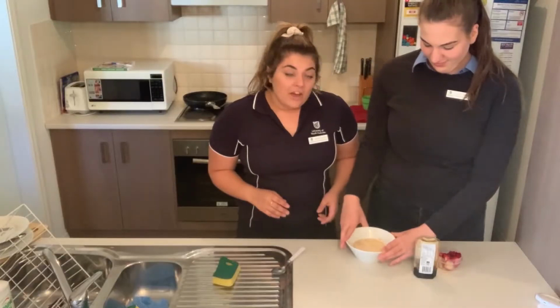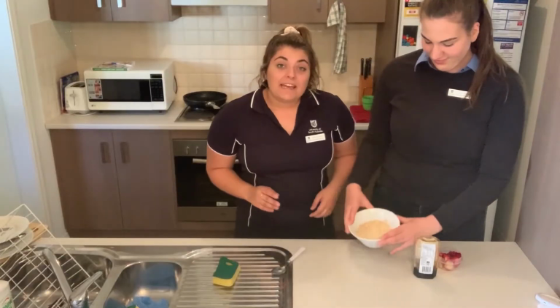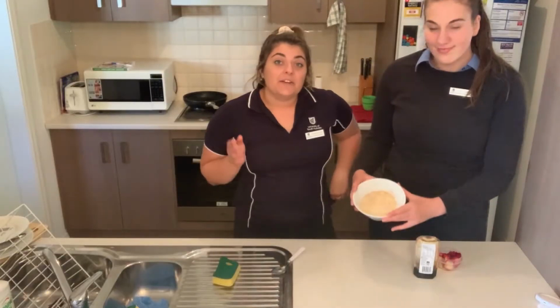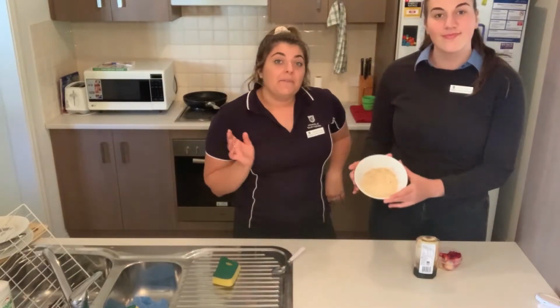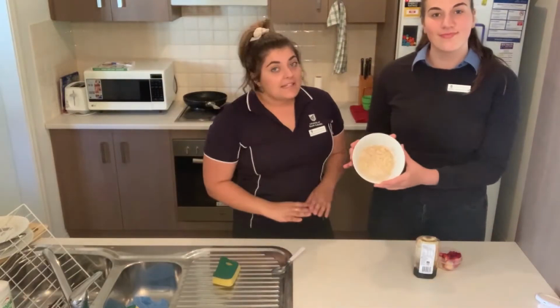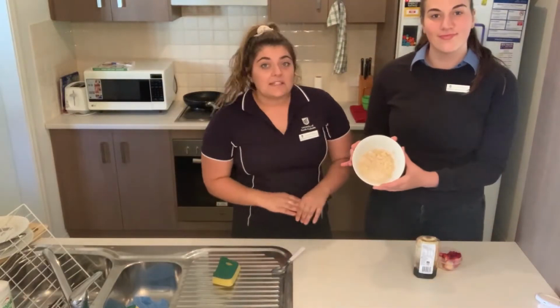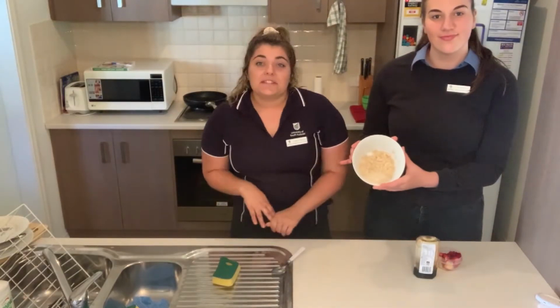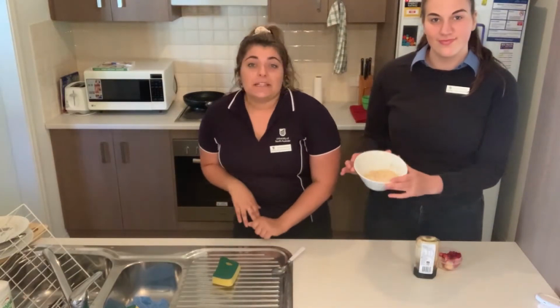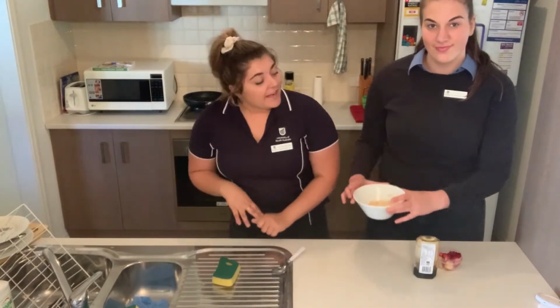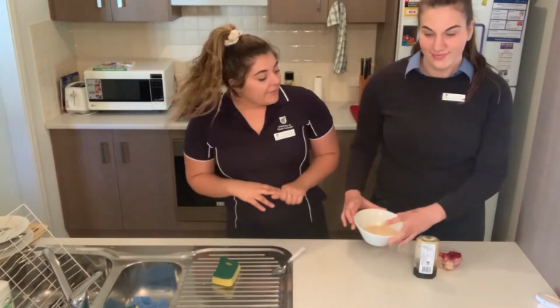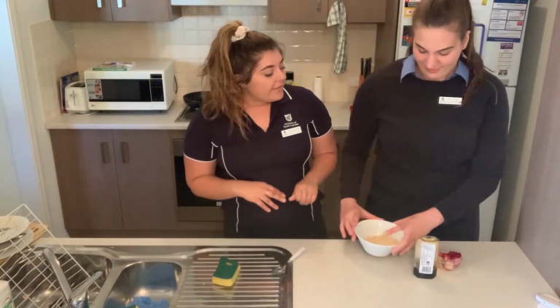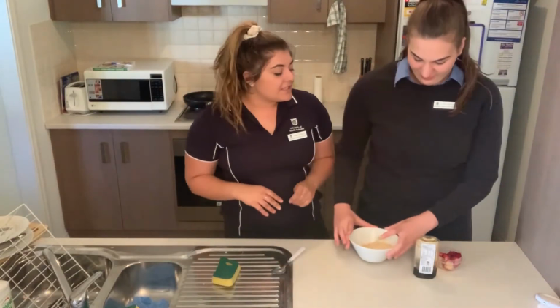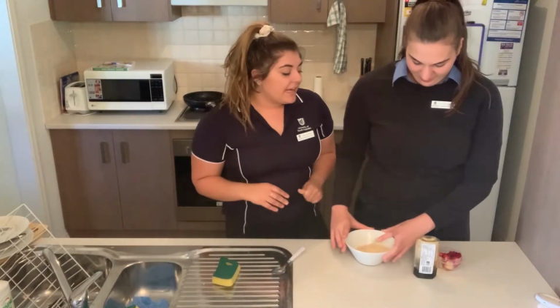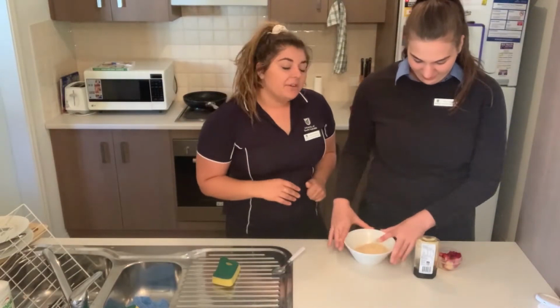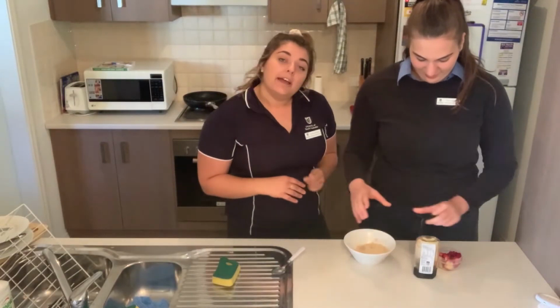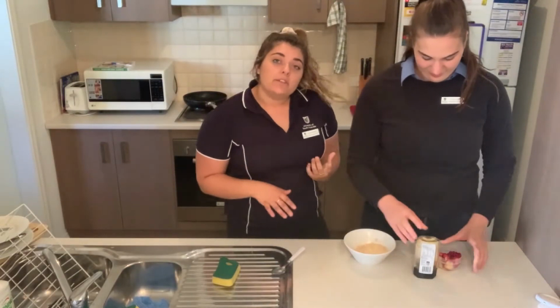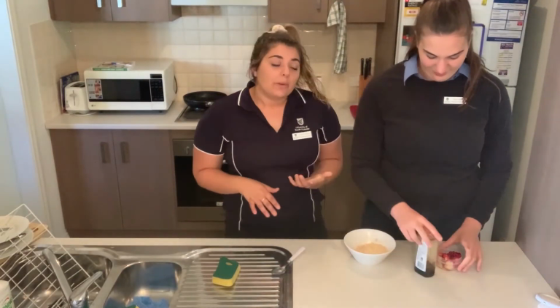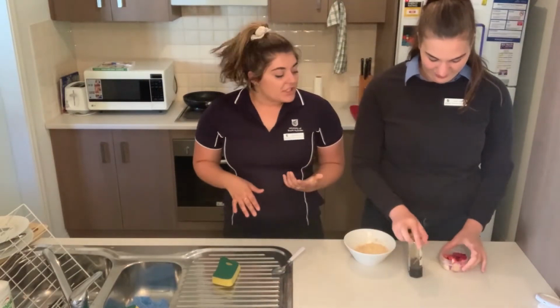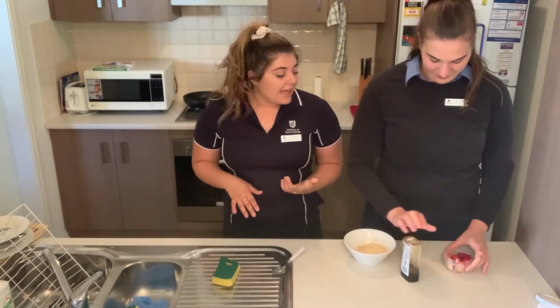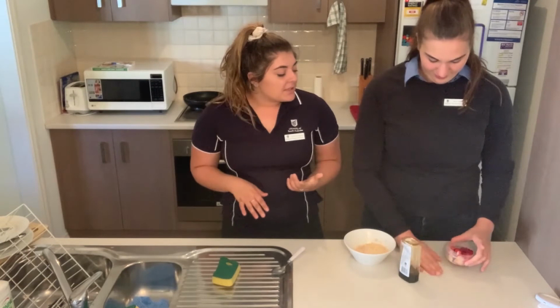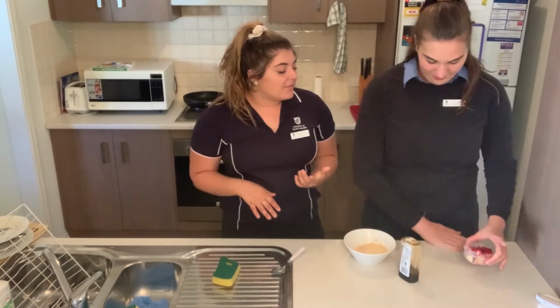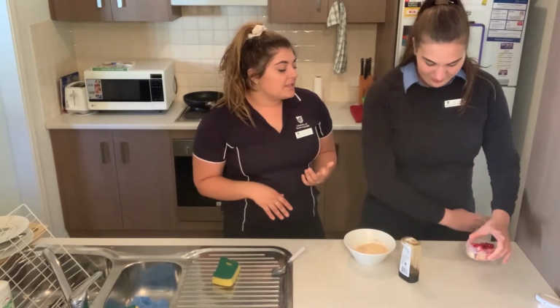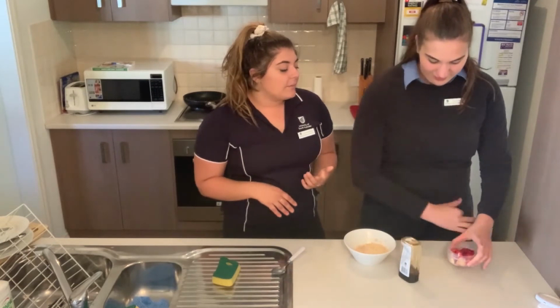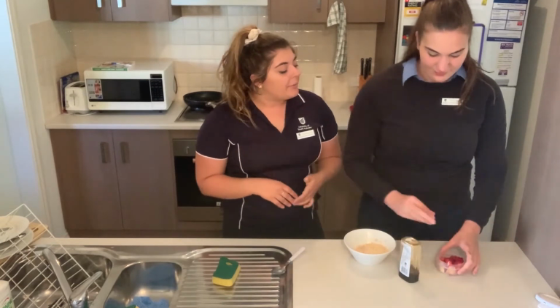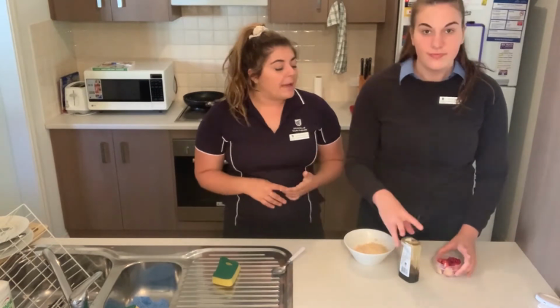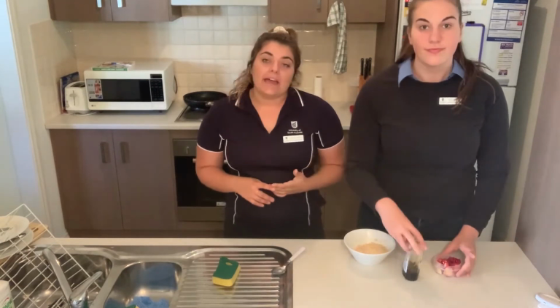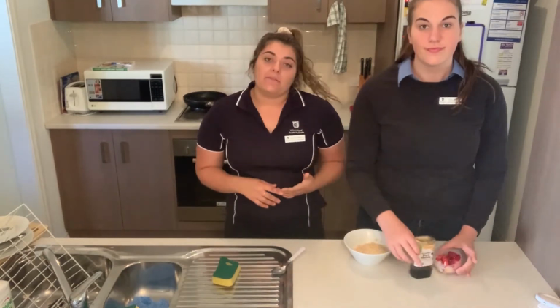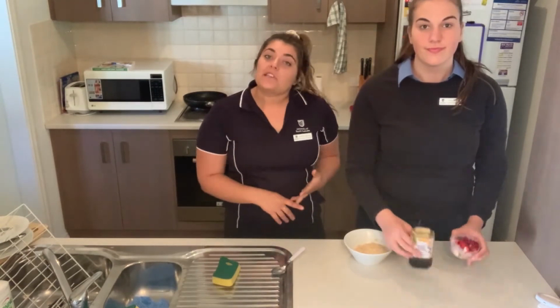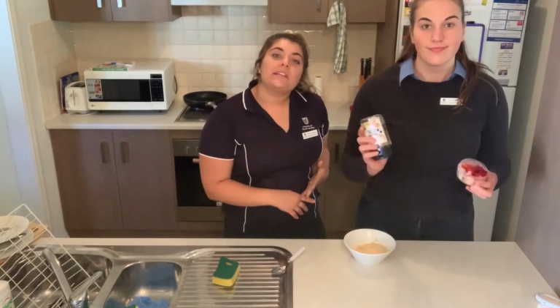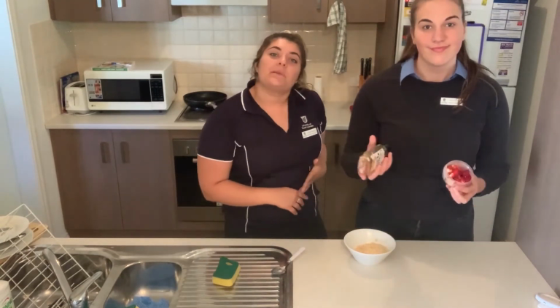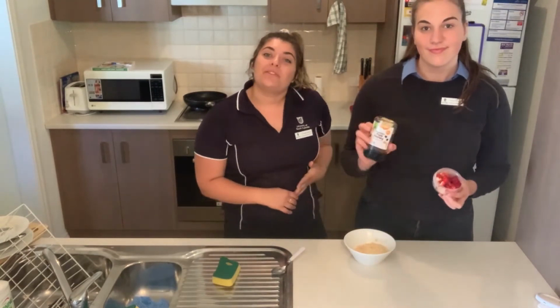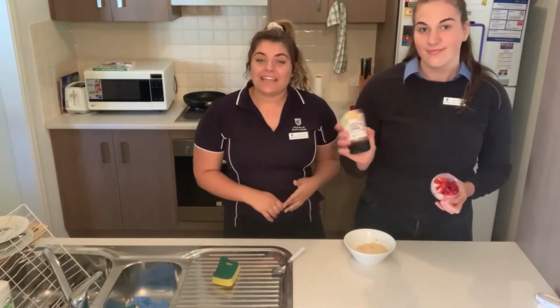Alrighty, so once it's all done in the microwave, just add on whatever toppings you like. We've got some apple, pear and raspberries, and a bit of honey.